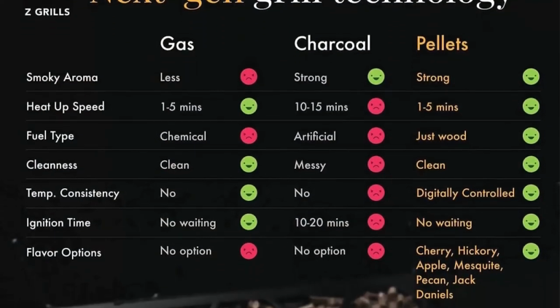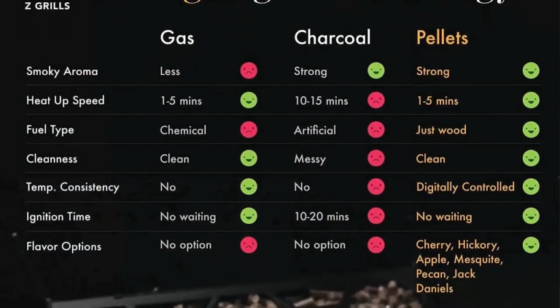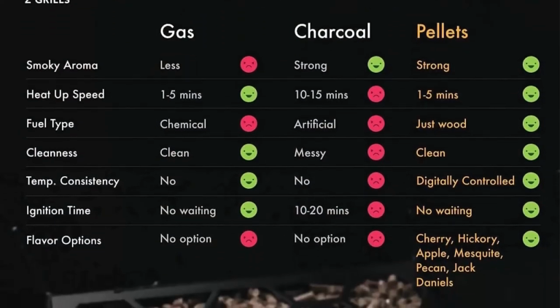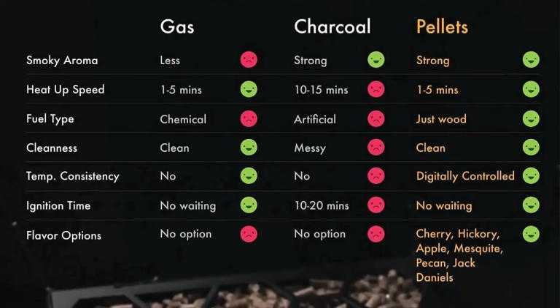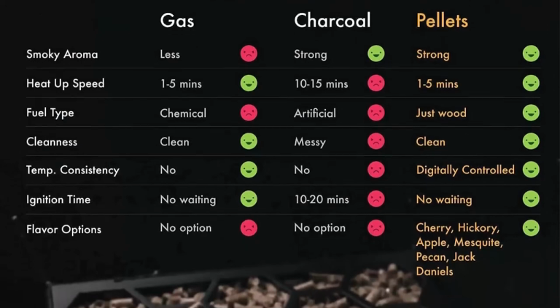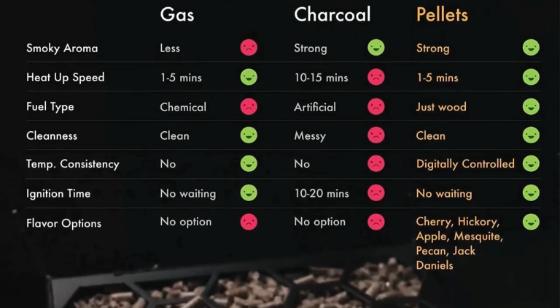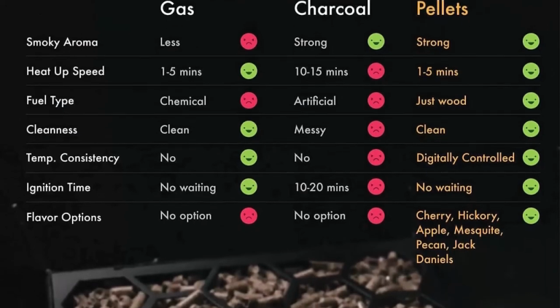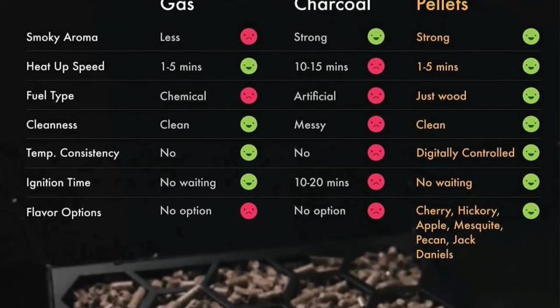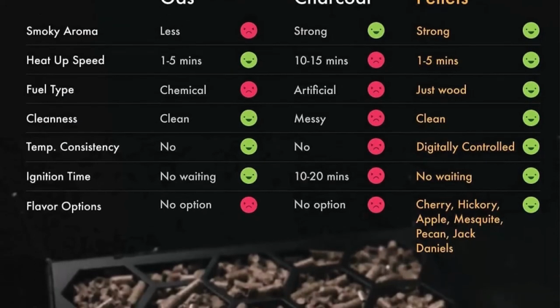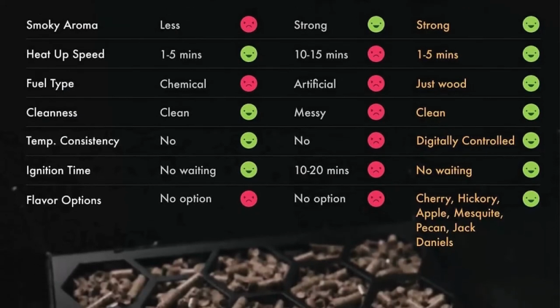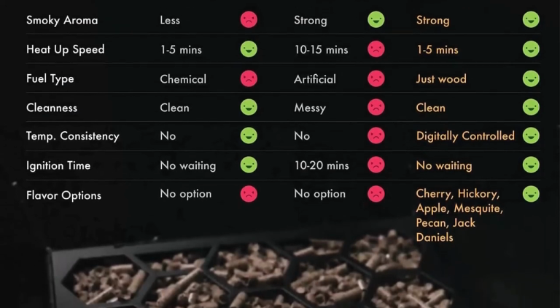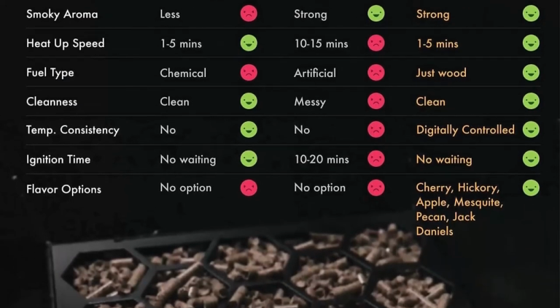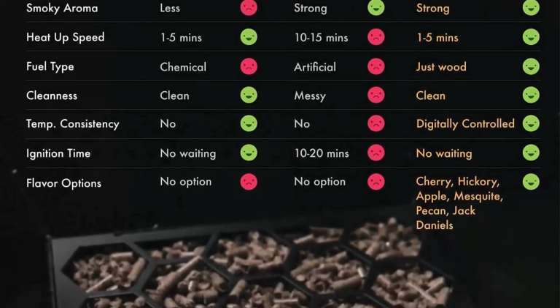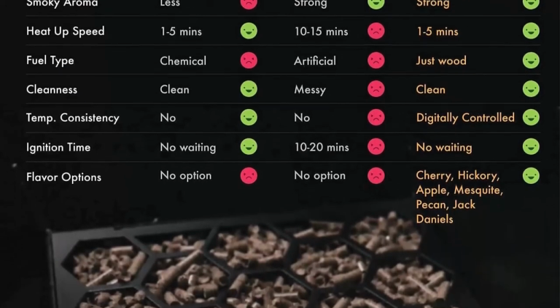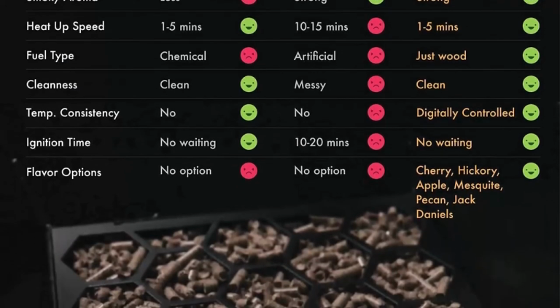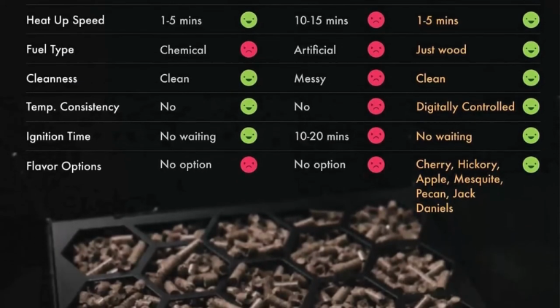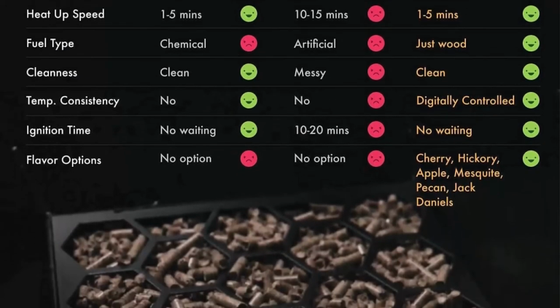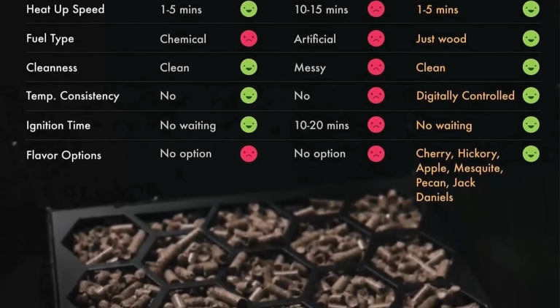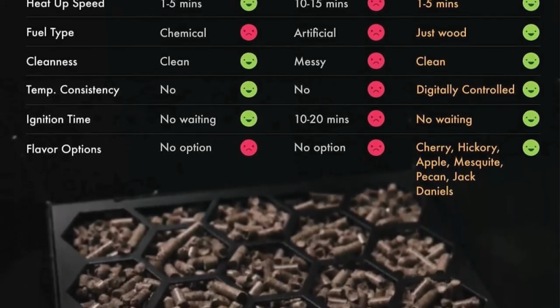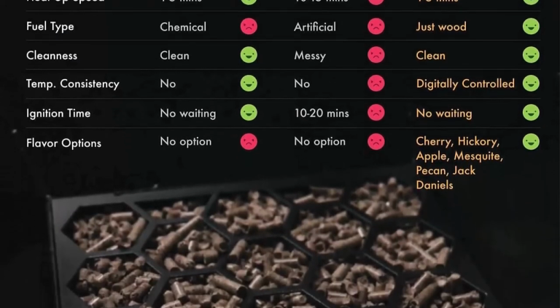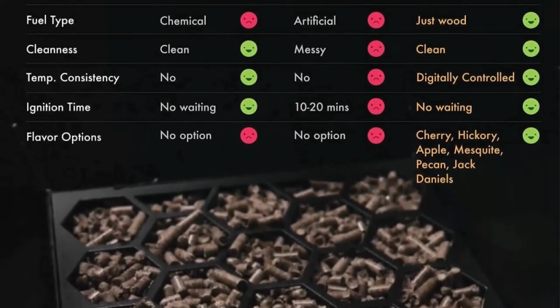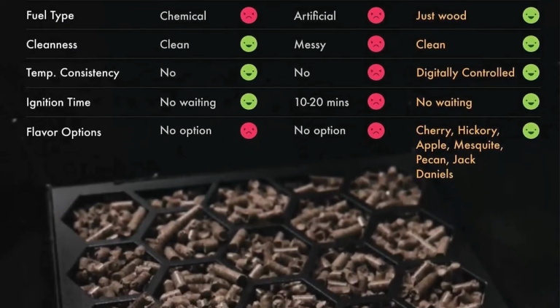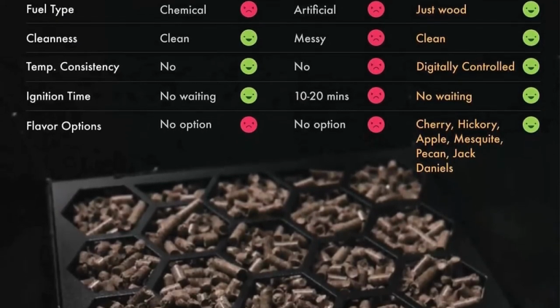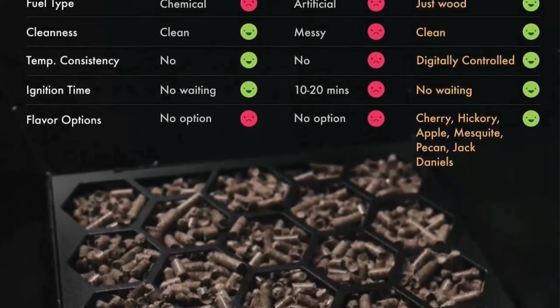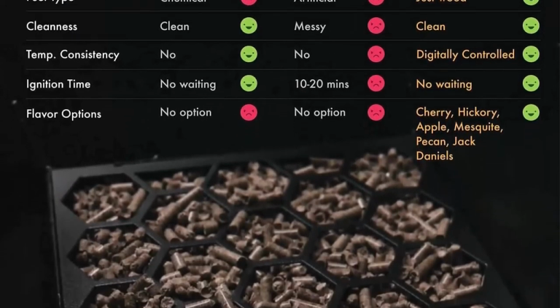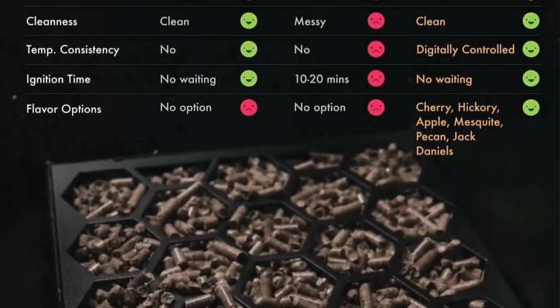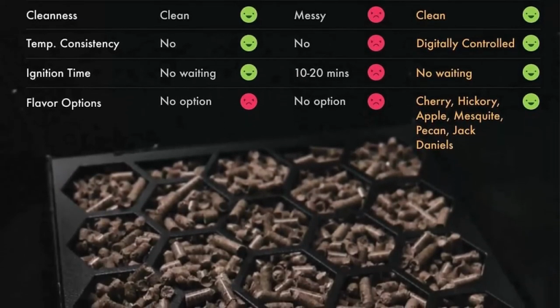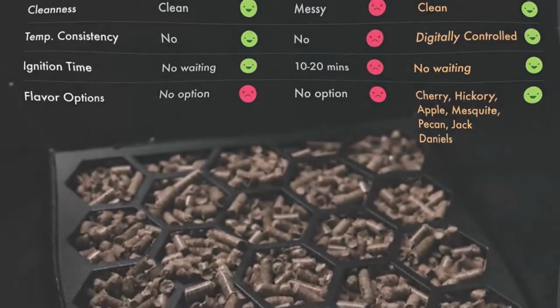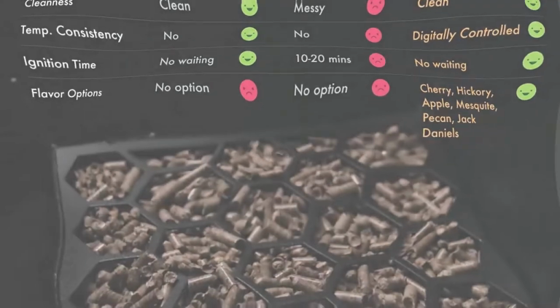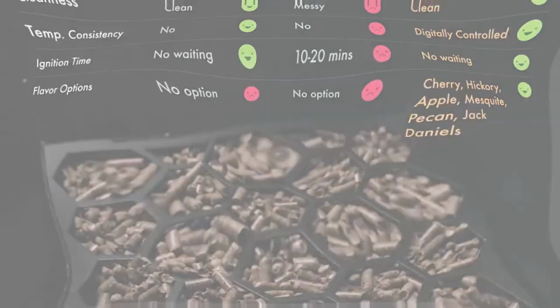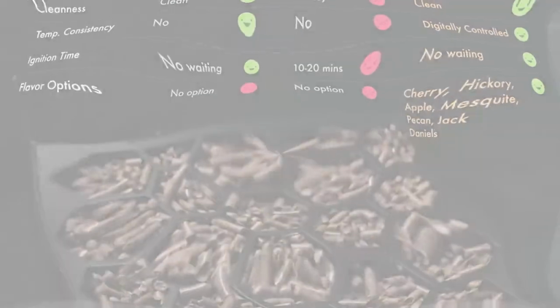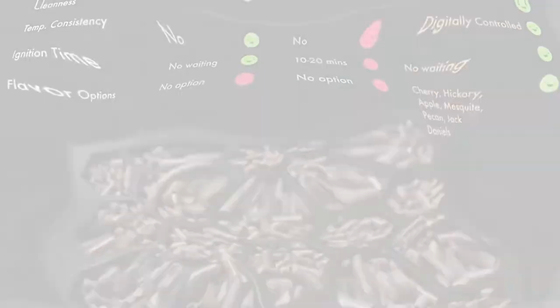Designed for small families, yet big on flavor. Perfectly sized for small.